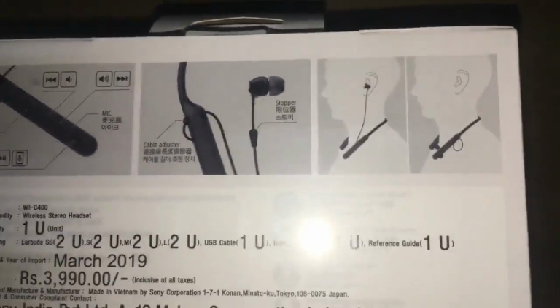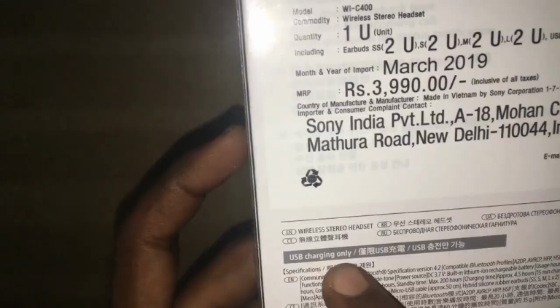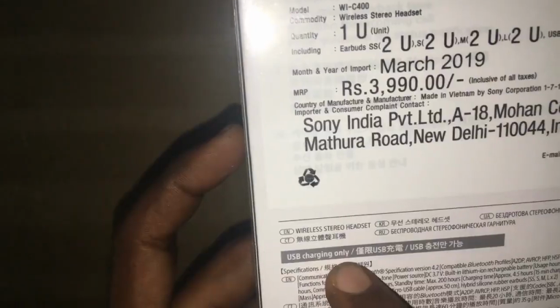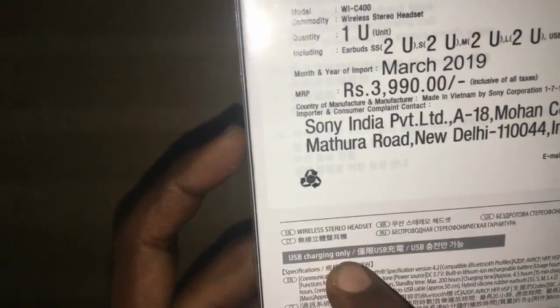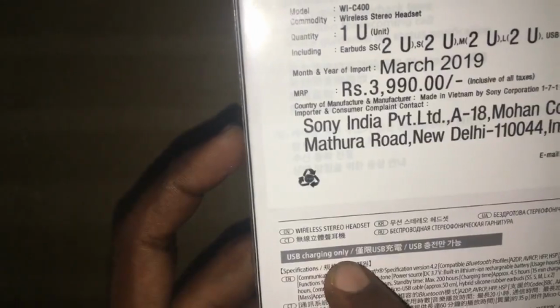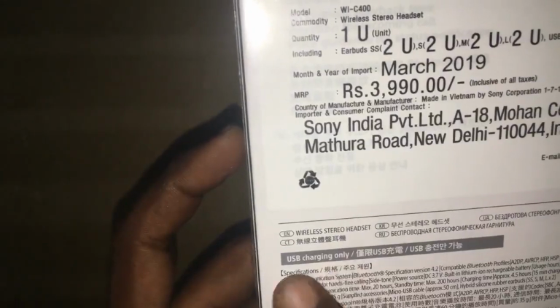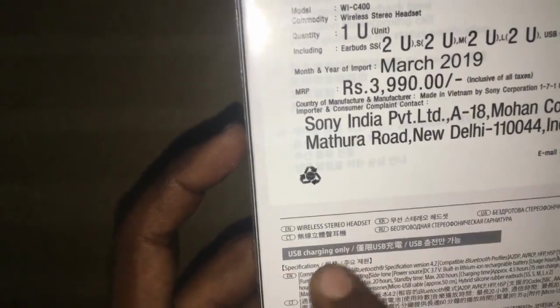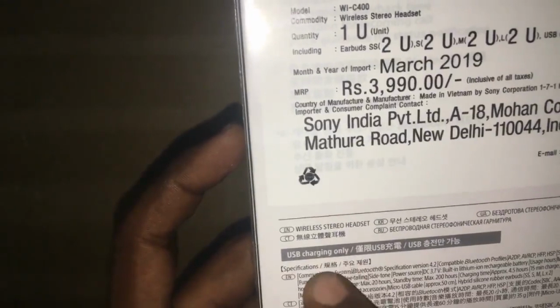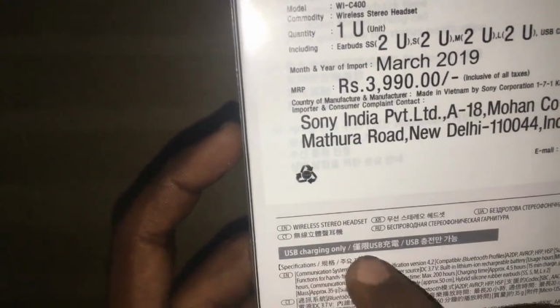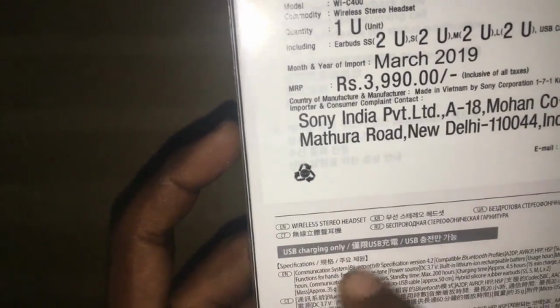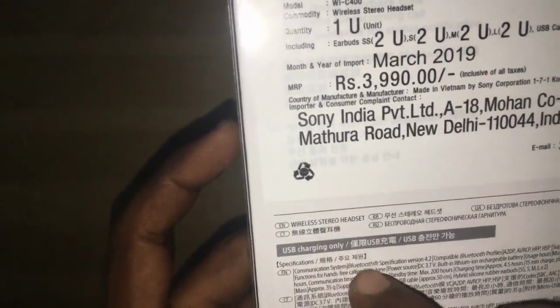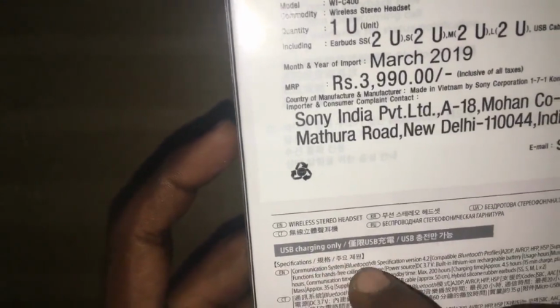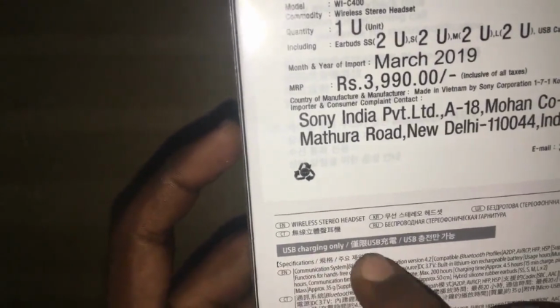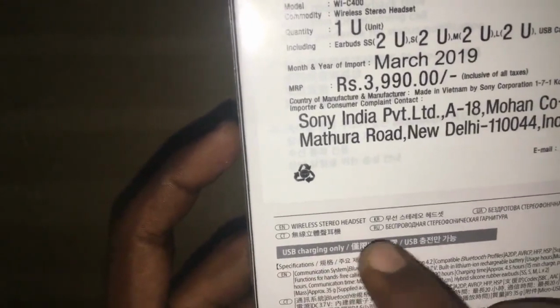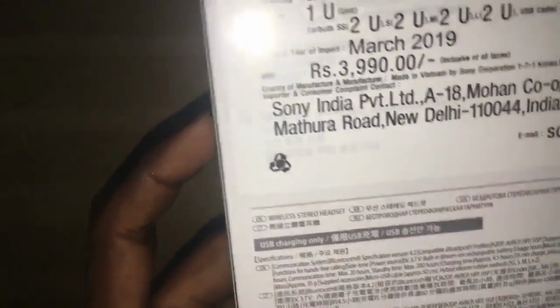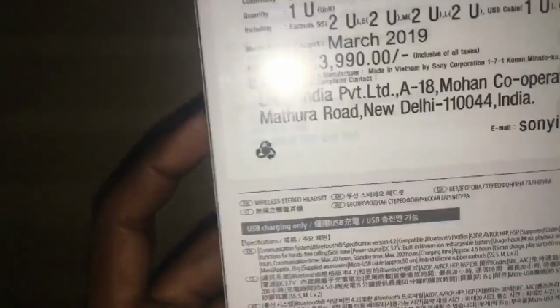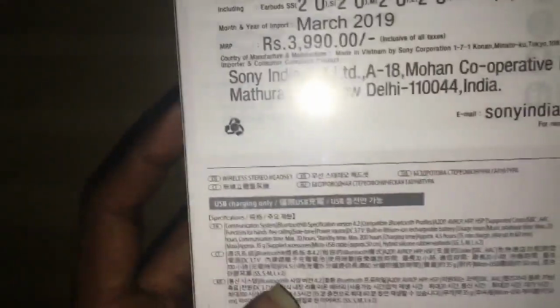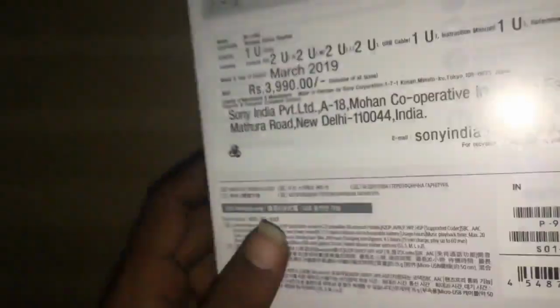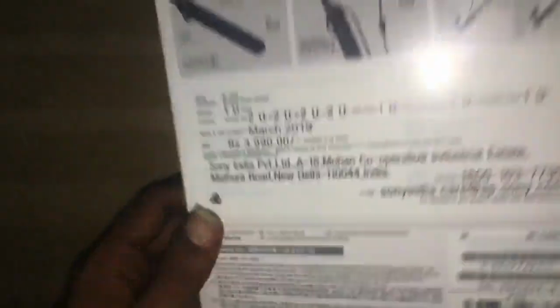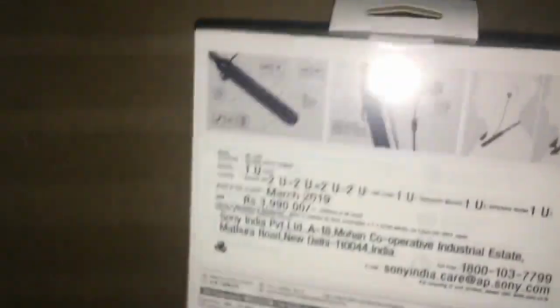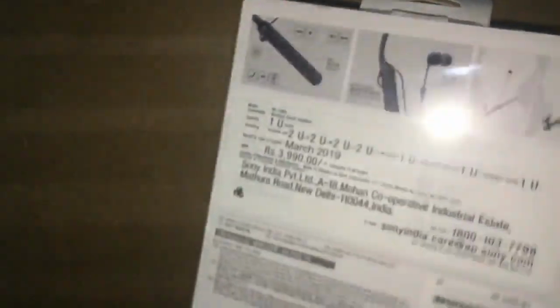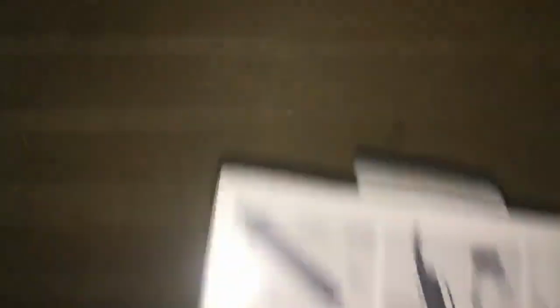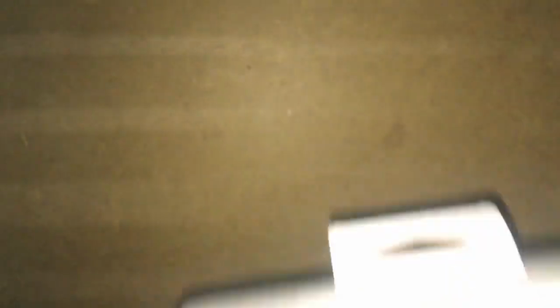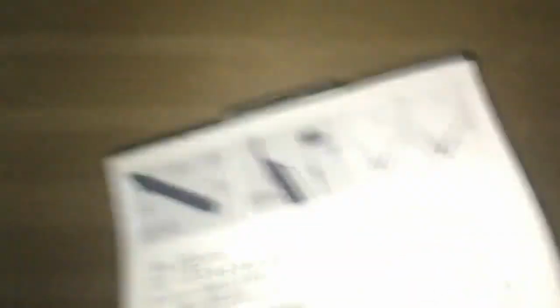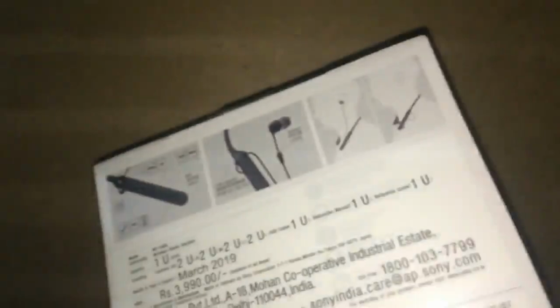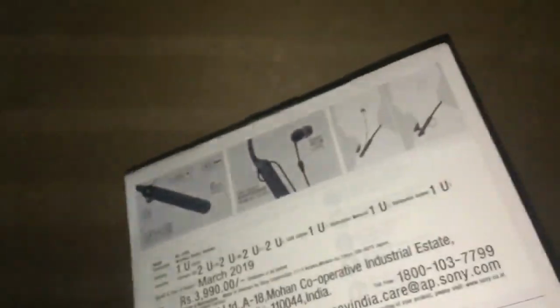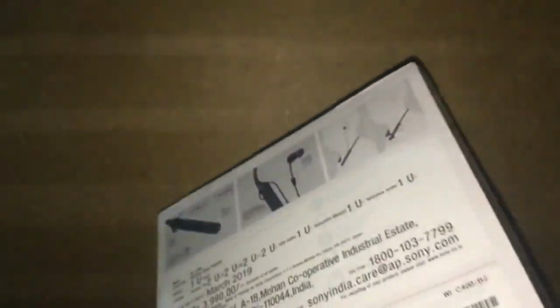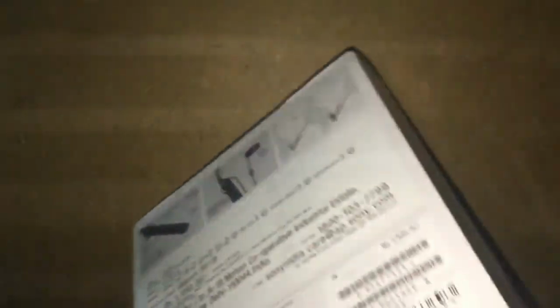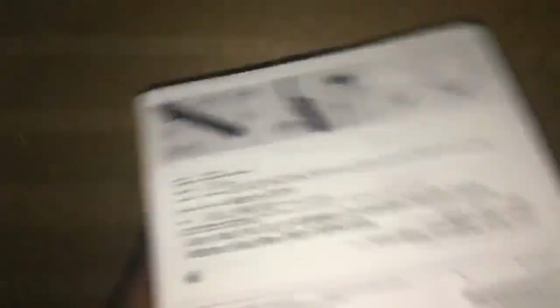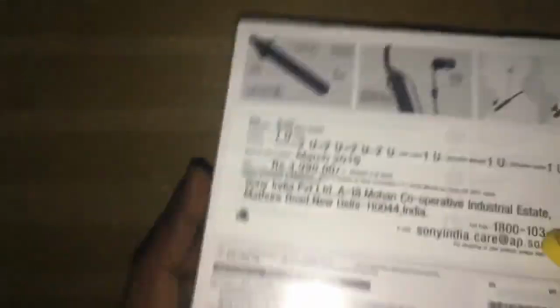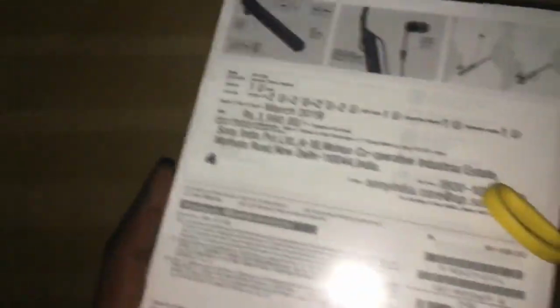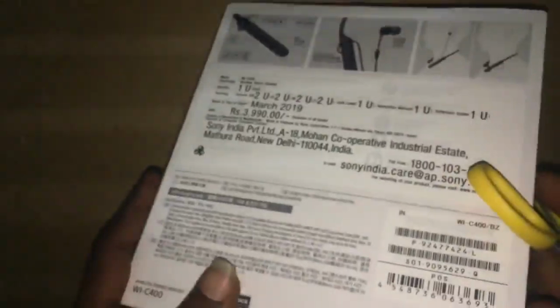This is manufactured in 2019. MRP is 3,099 rupees.